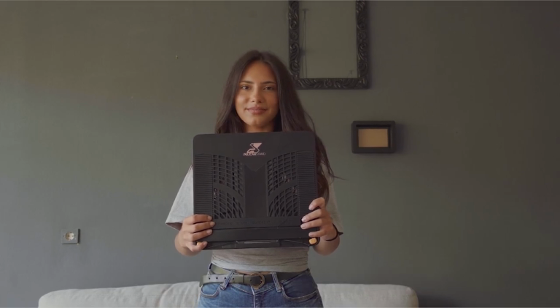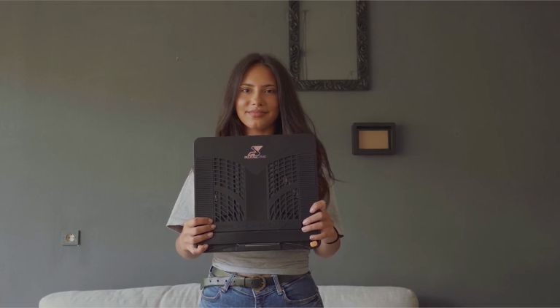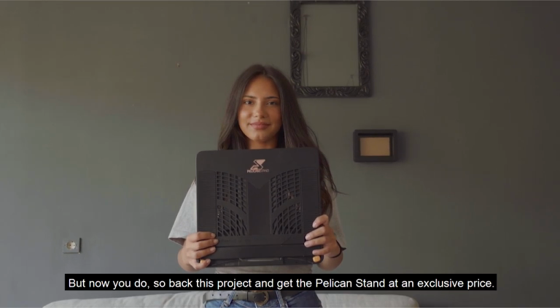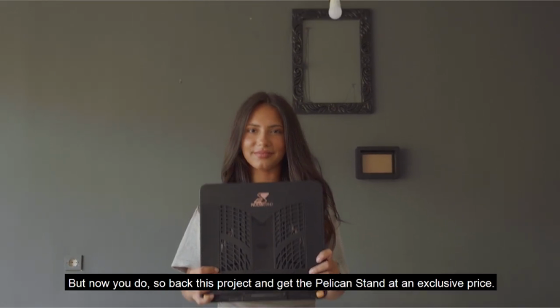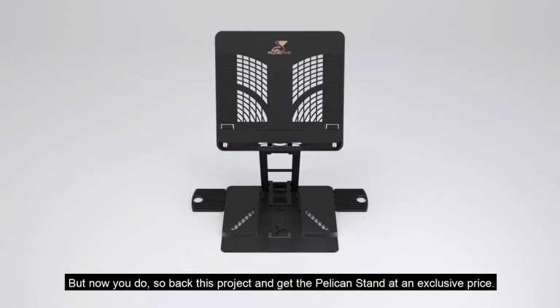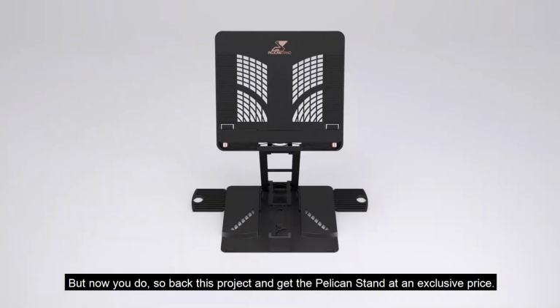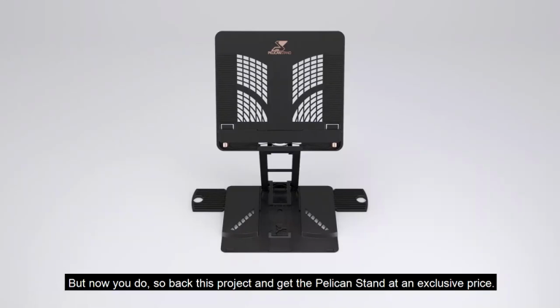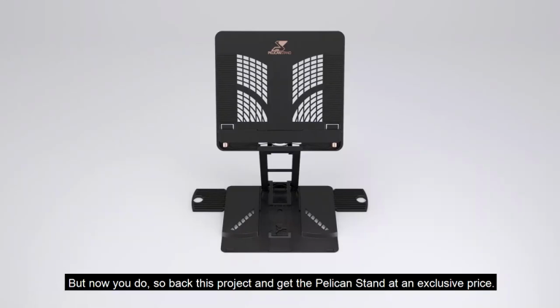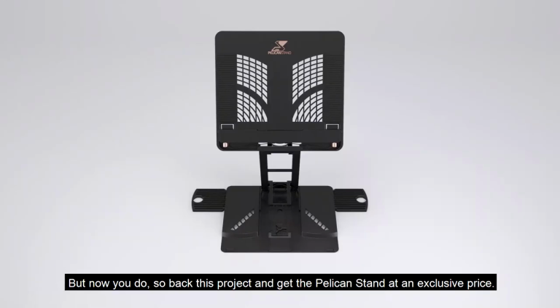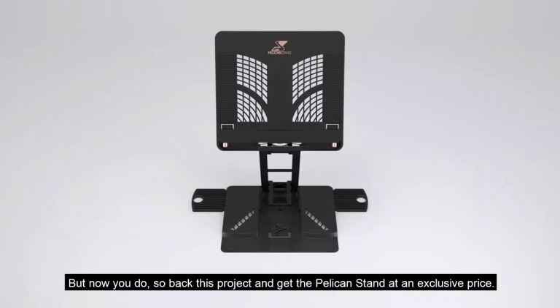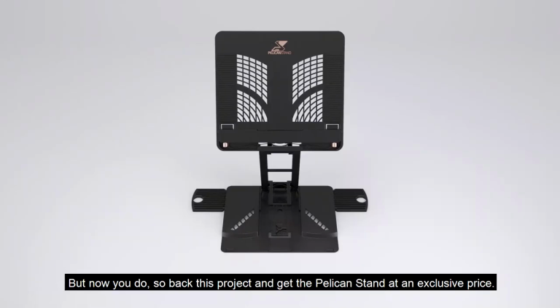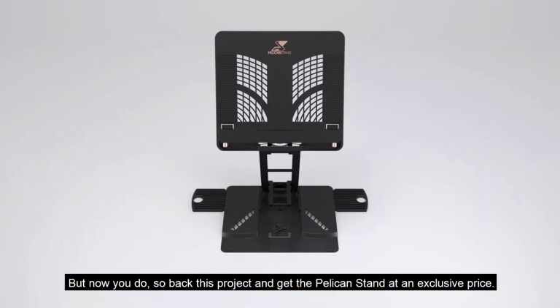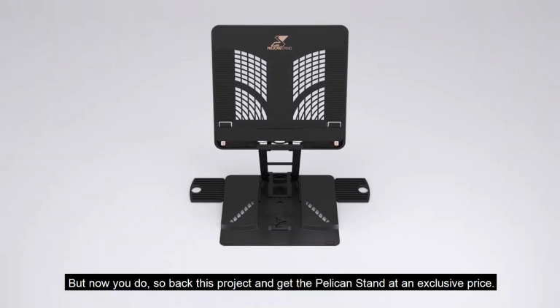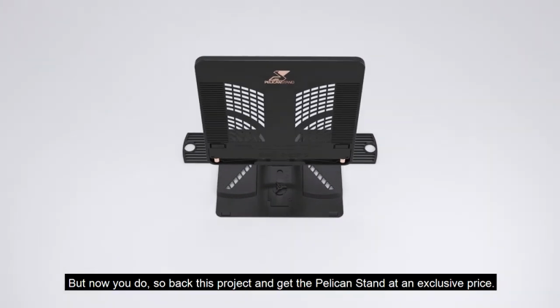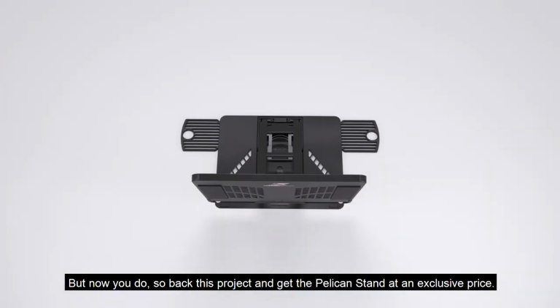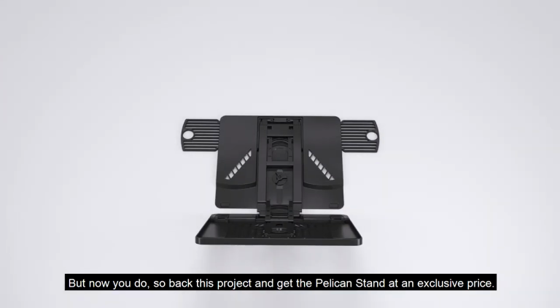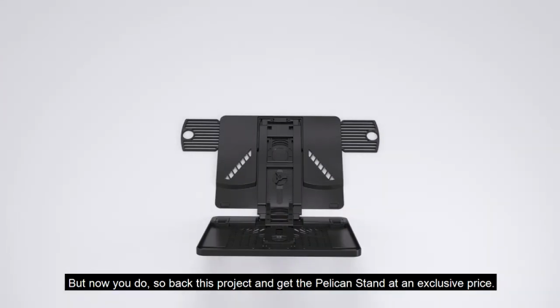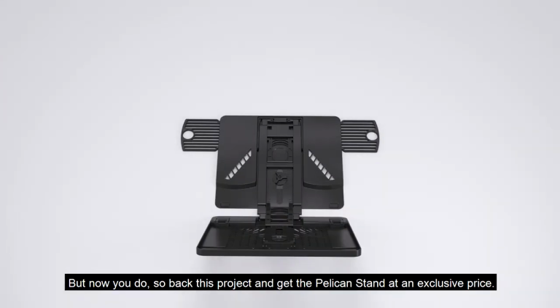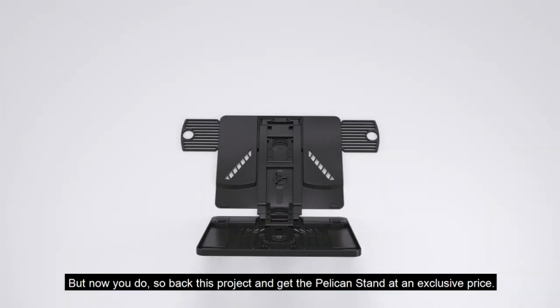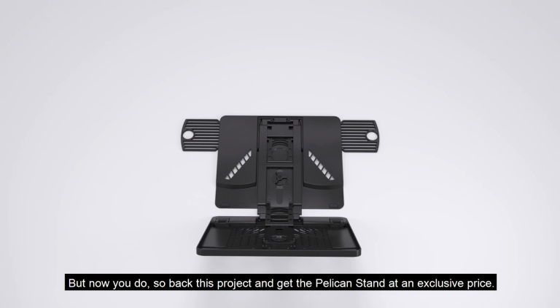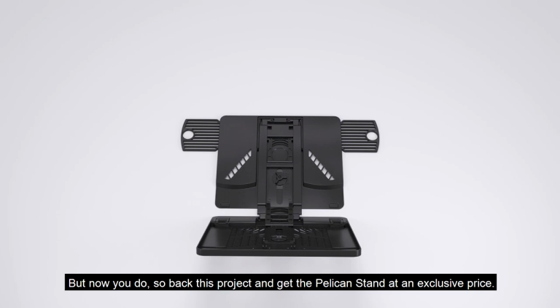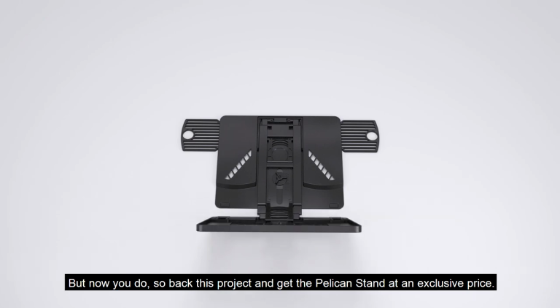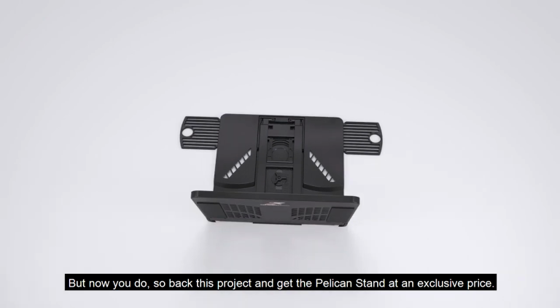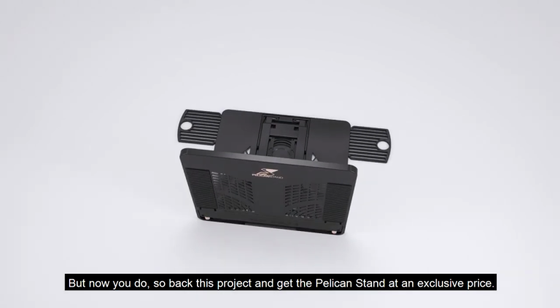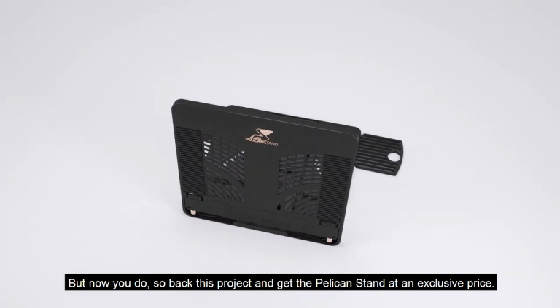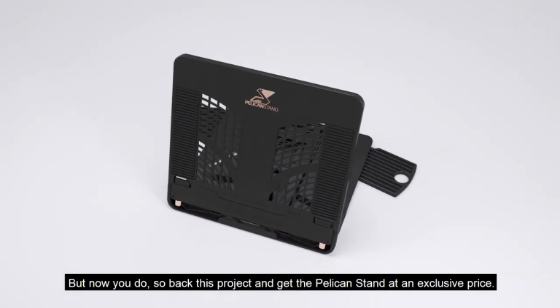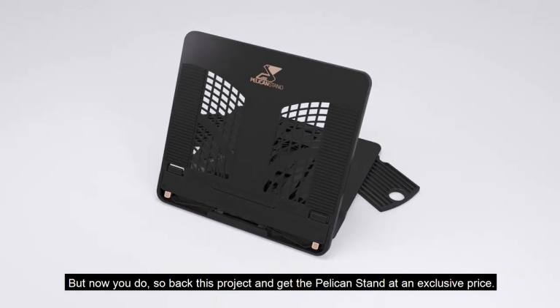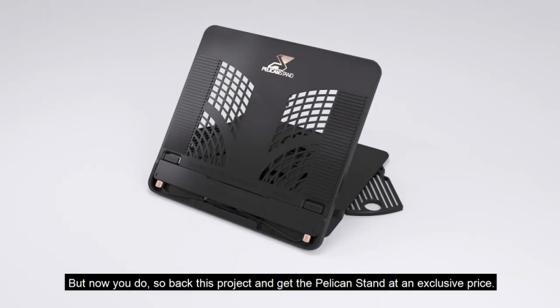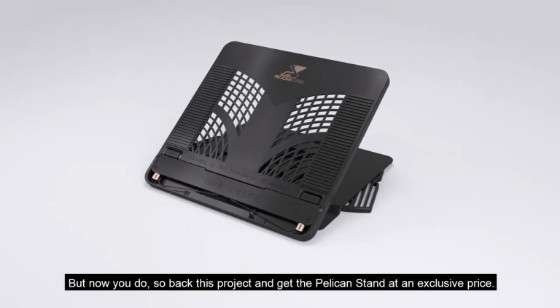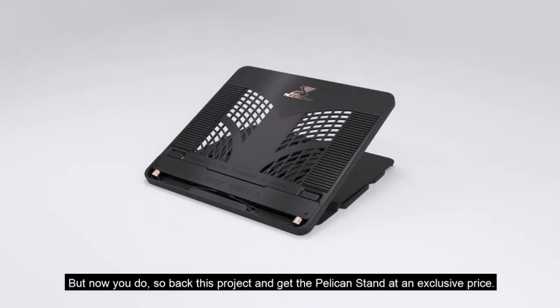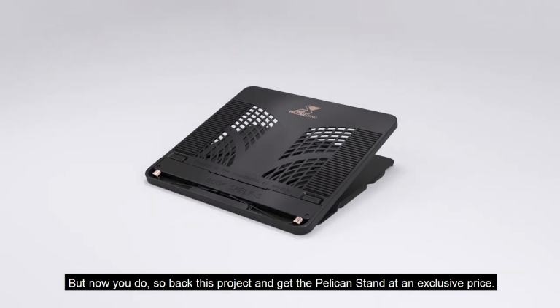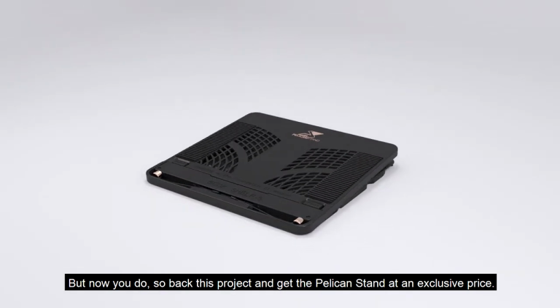The Pelican stand is the stand you never knew you needed. But now you do. So back this project and get the Pelican stand at an exclusive price.